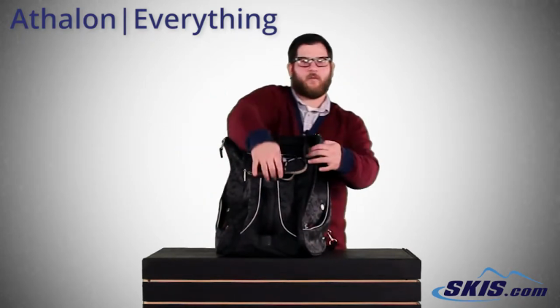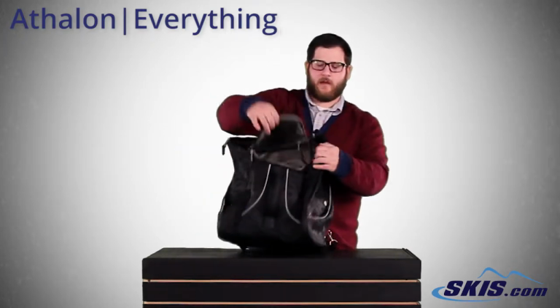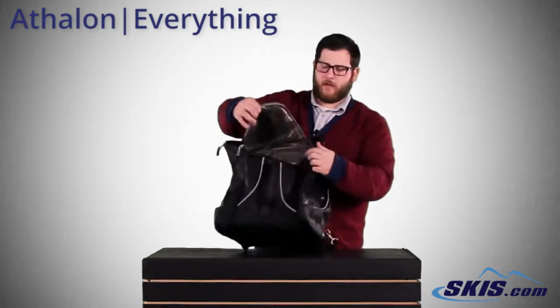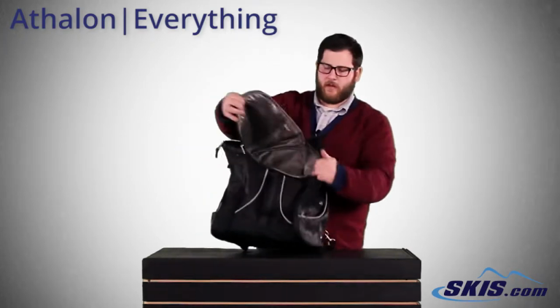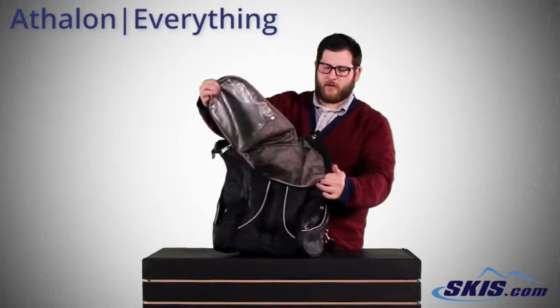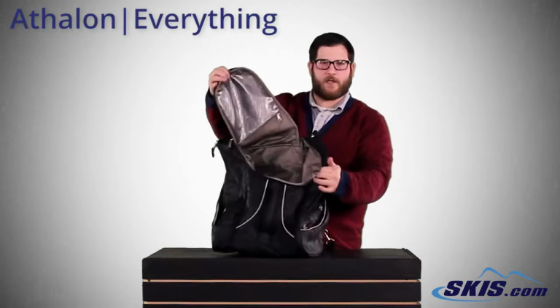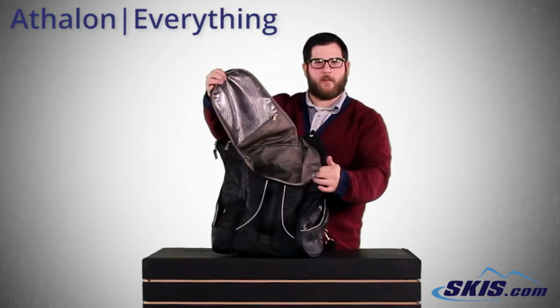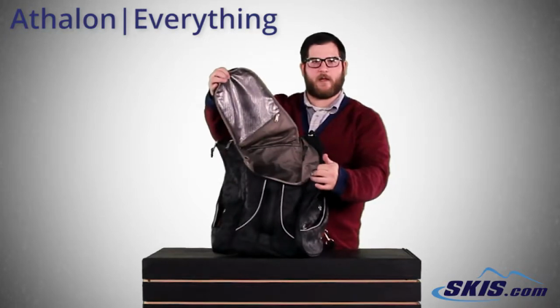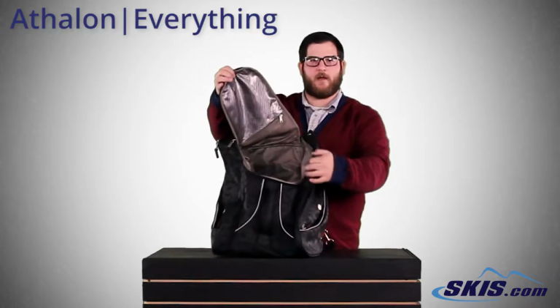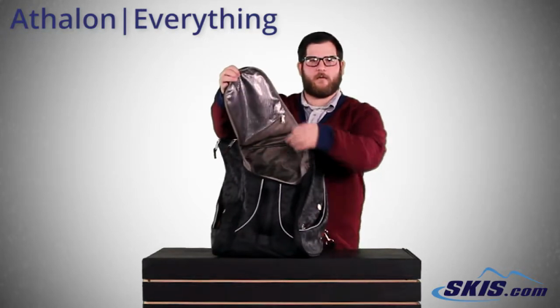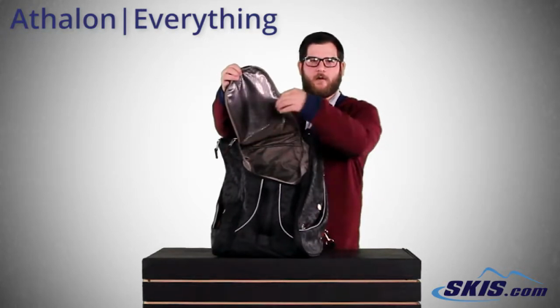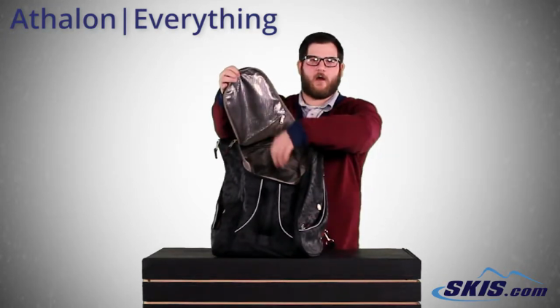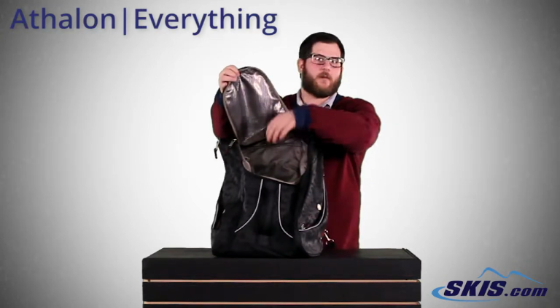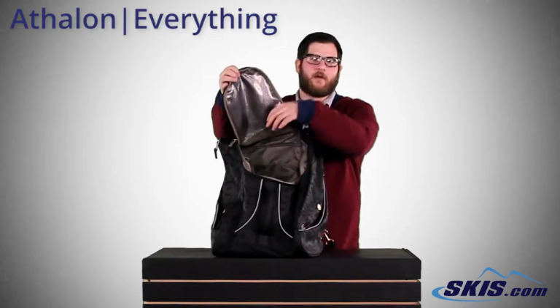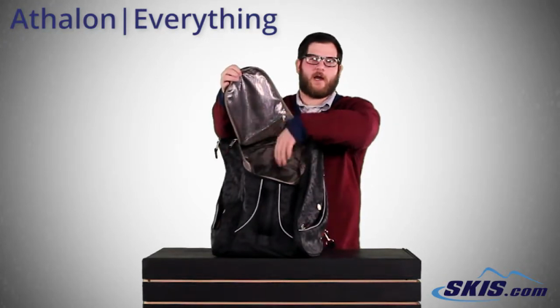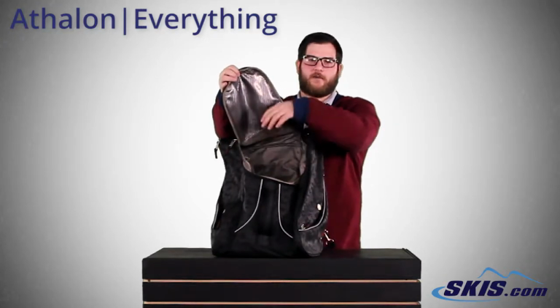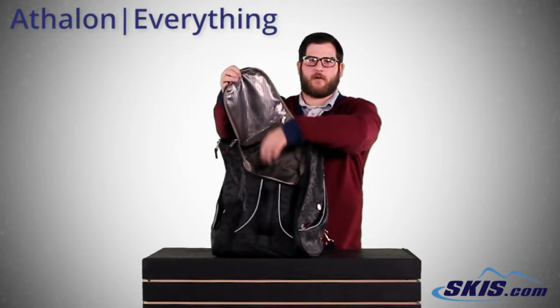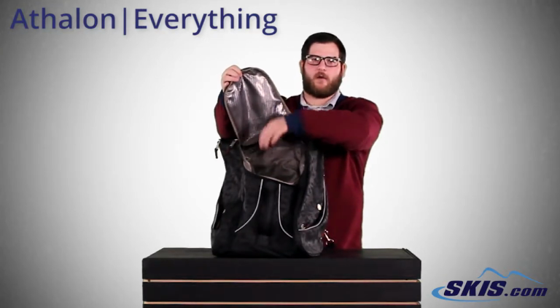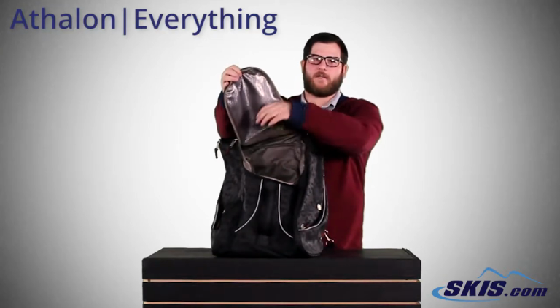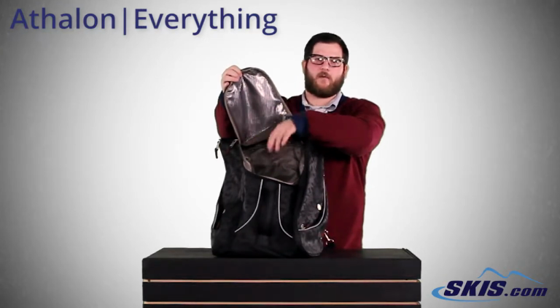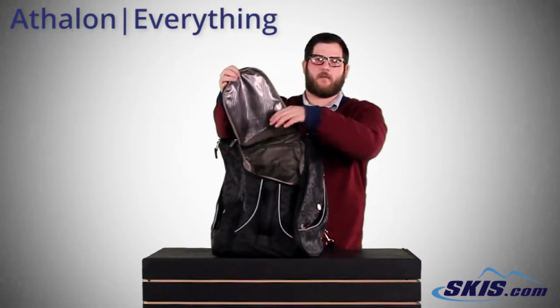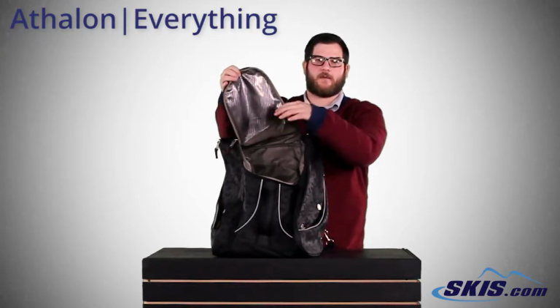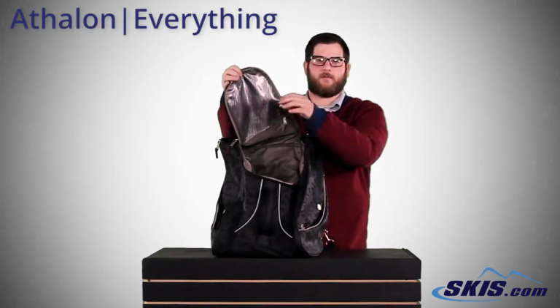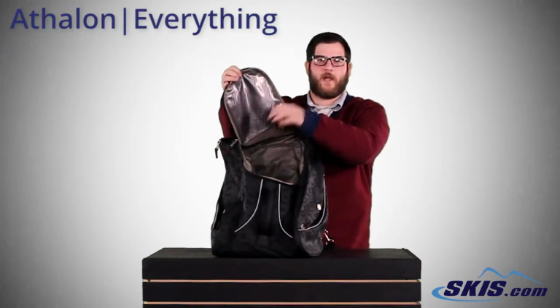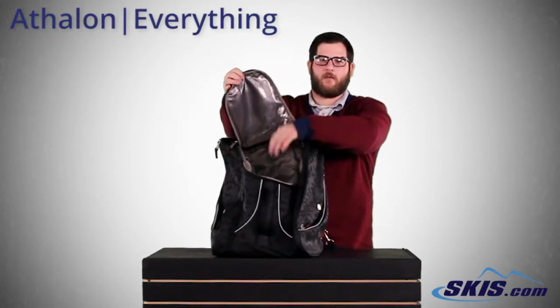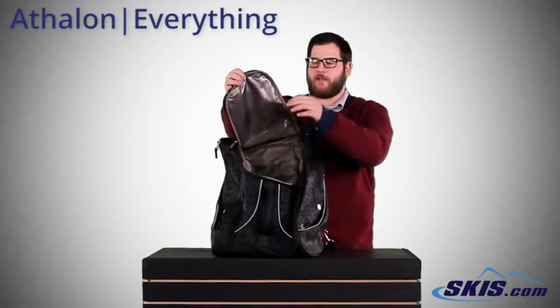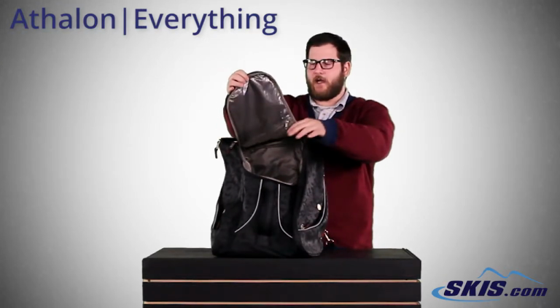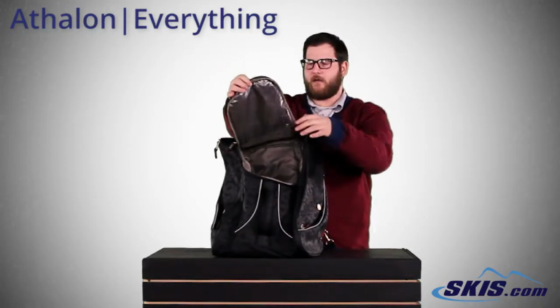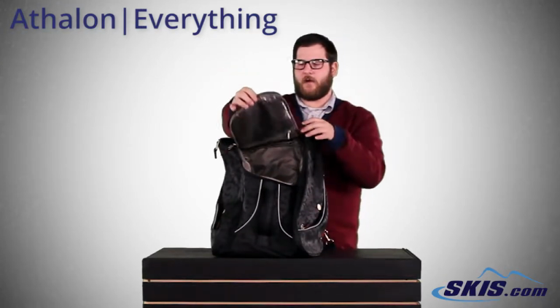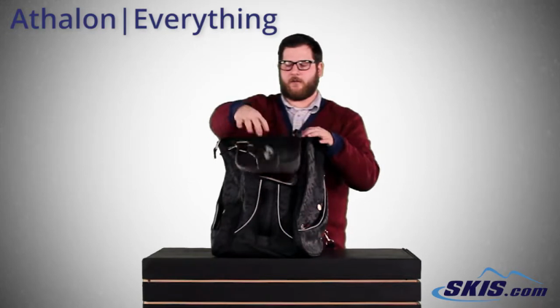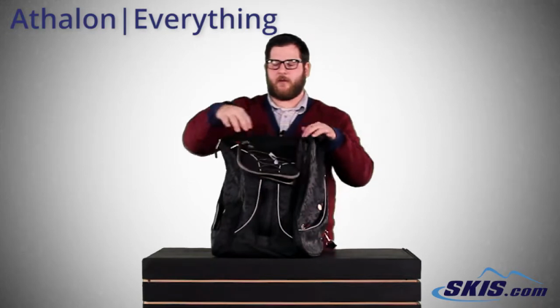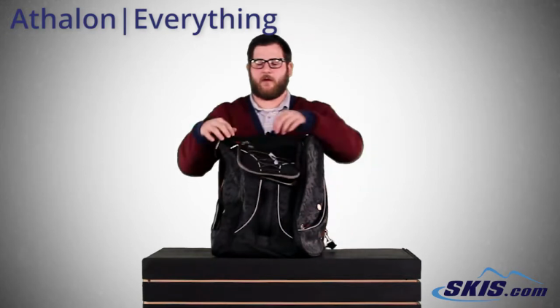Really, really large center pocket here for your helmet, your goggles, your gloves, neck warmers, hand warmers, anything you want to throw in there.